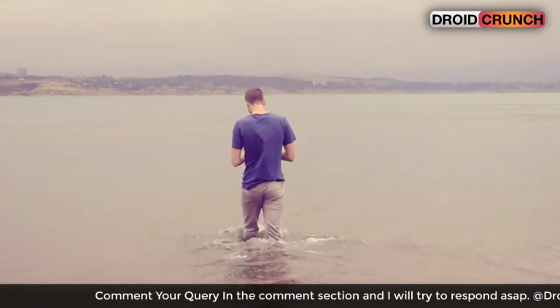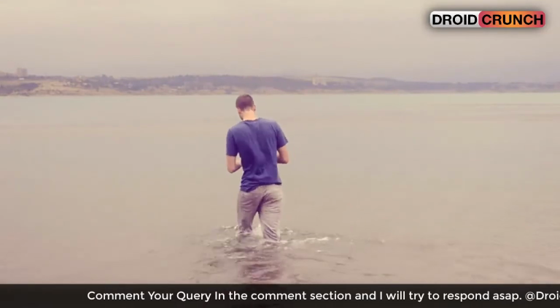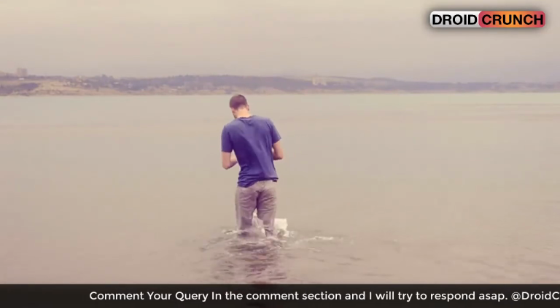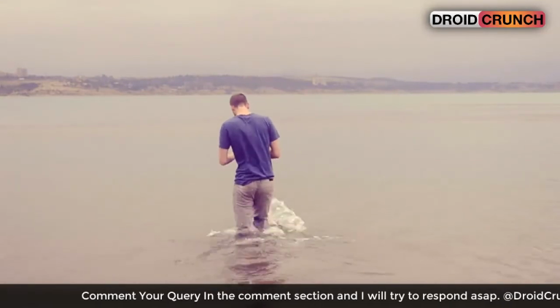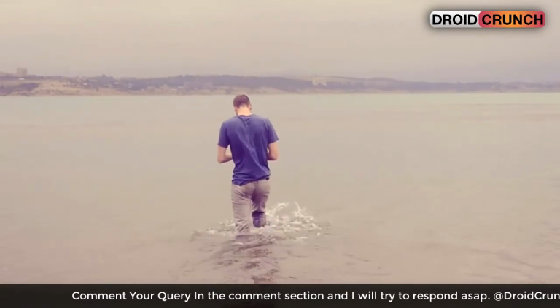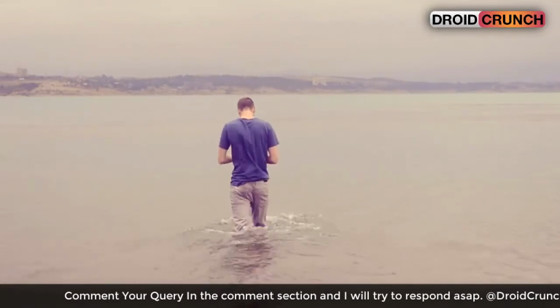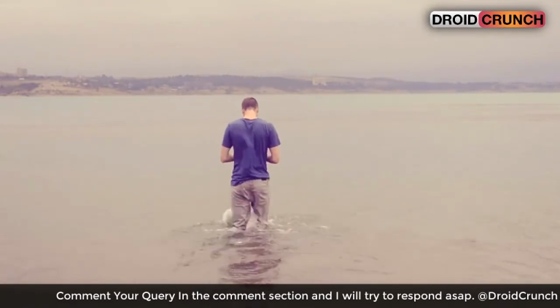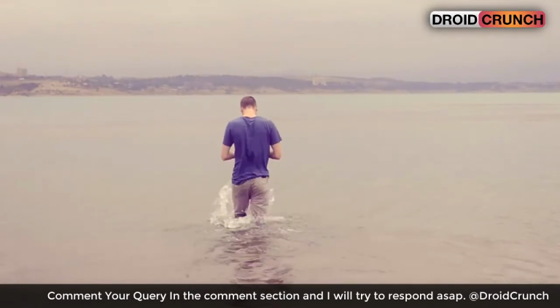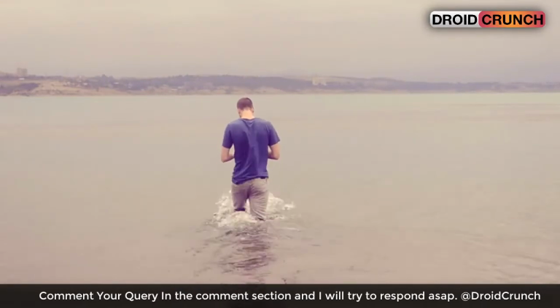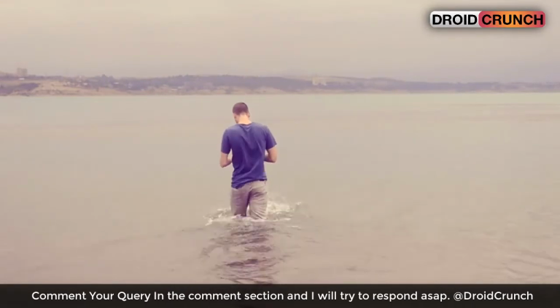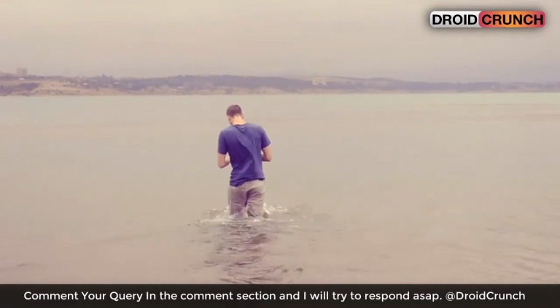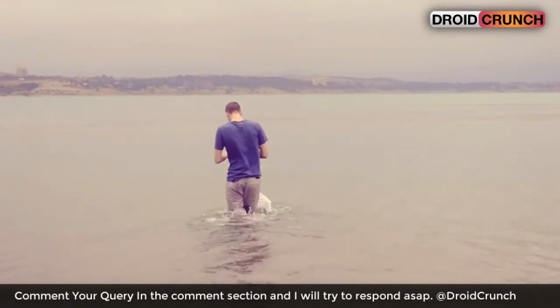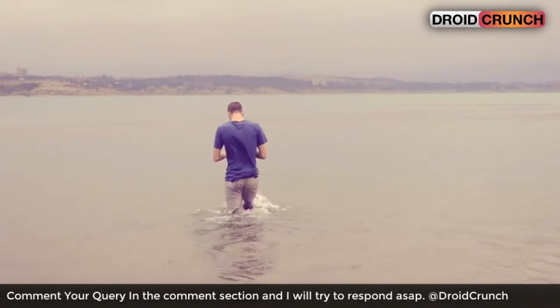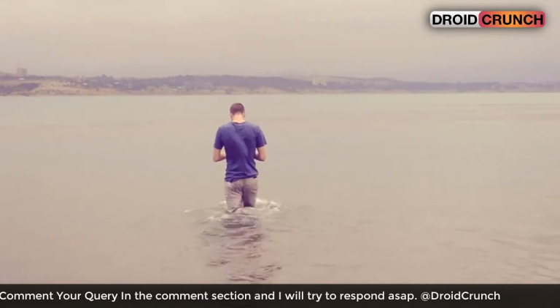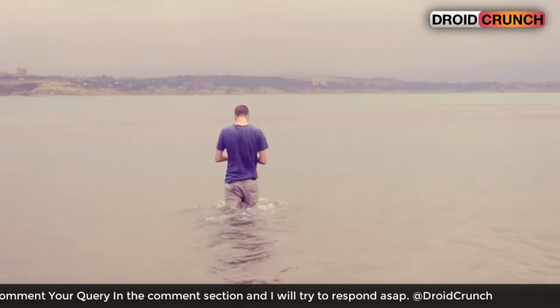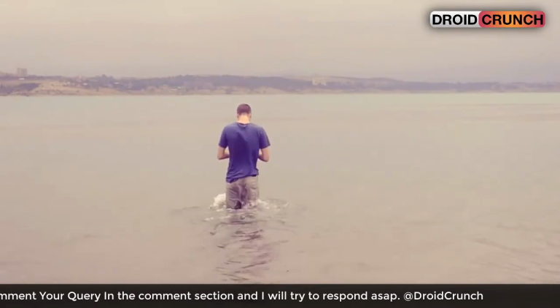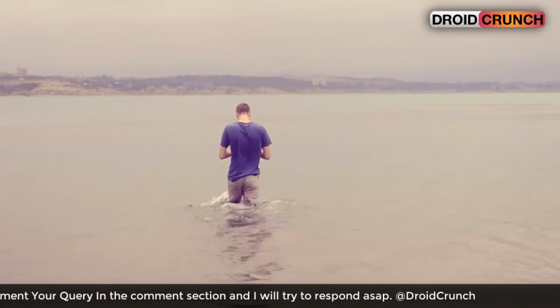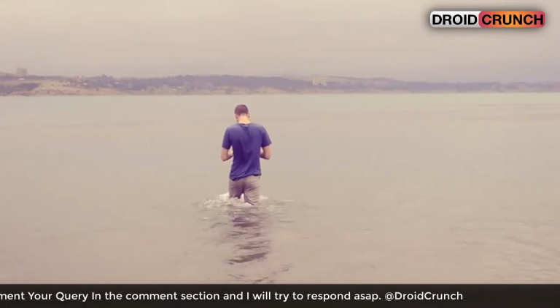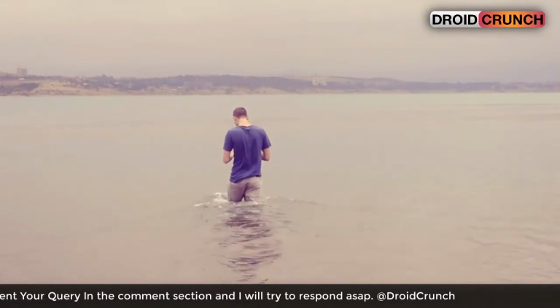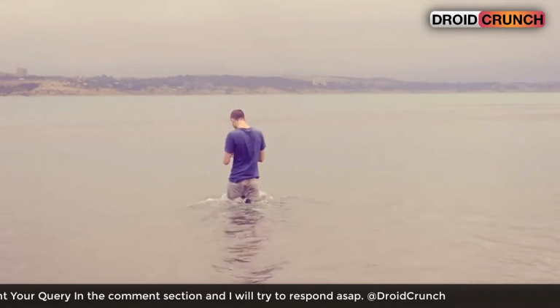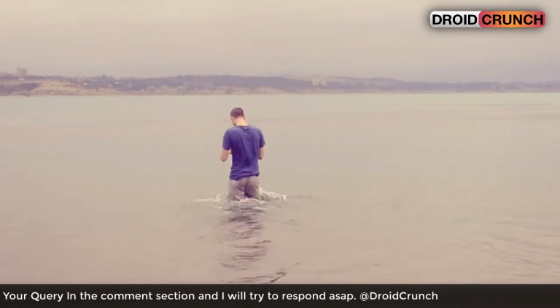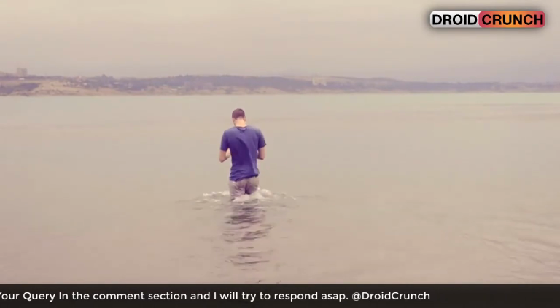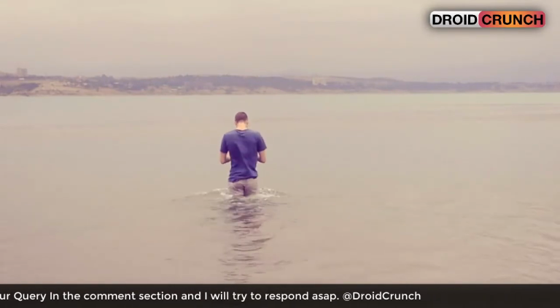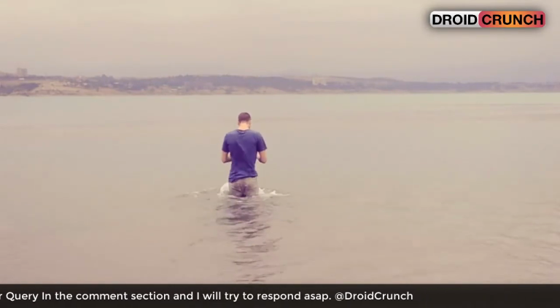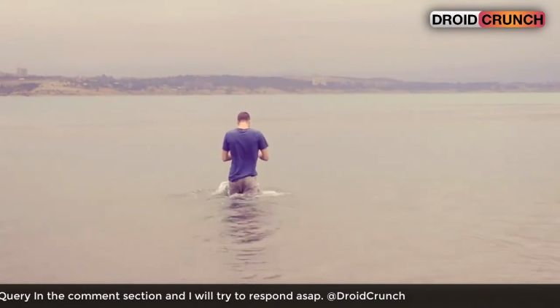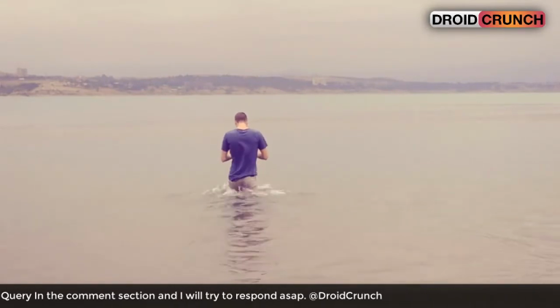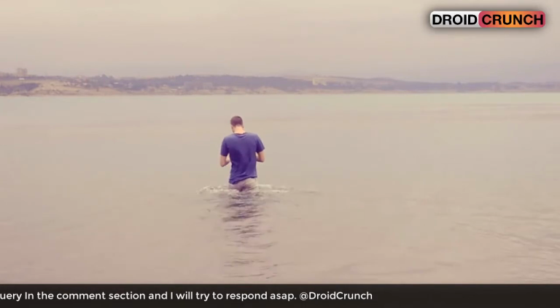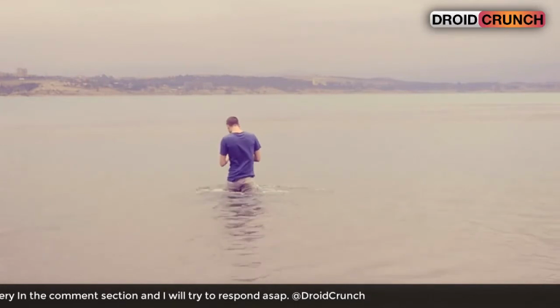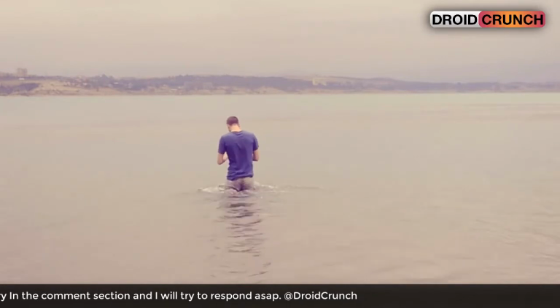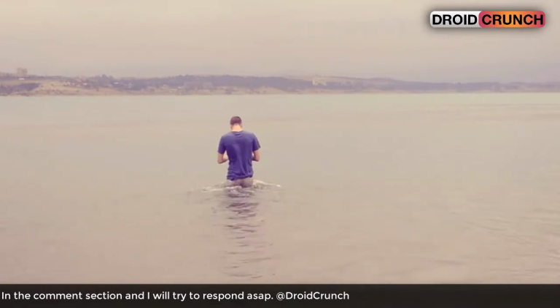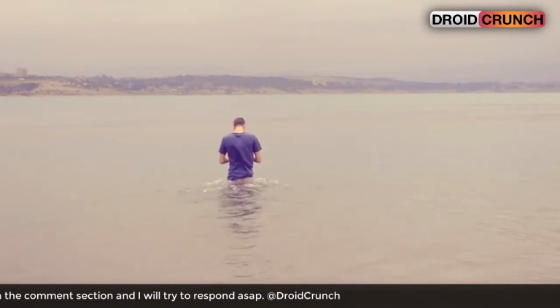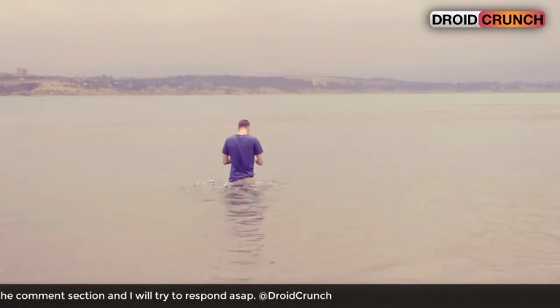Don't forget to see the description and subscribe to Droid Crunch. Bye bye, I am gonna dive into the river — we'll meet you in the next video.